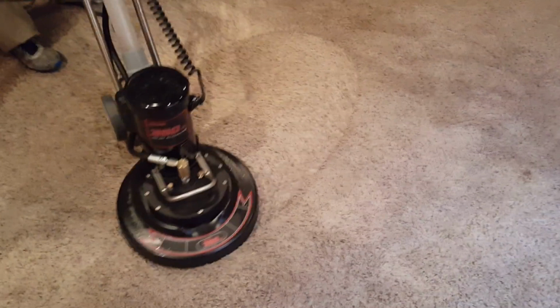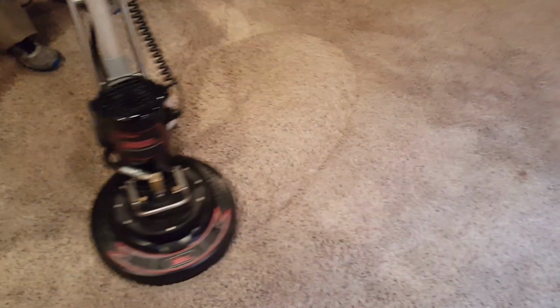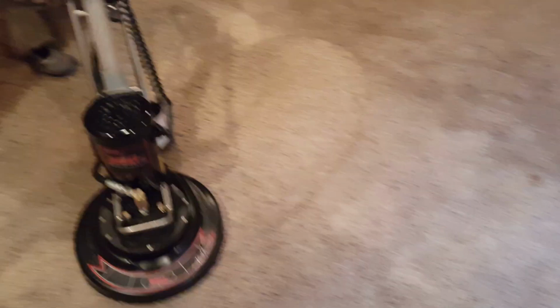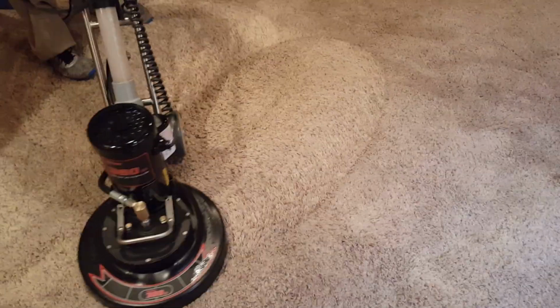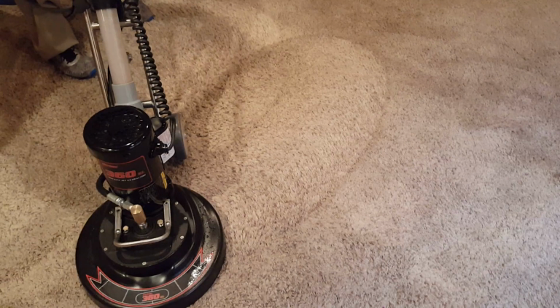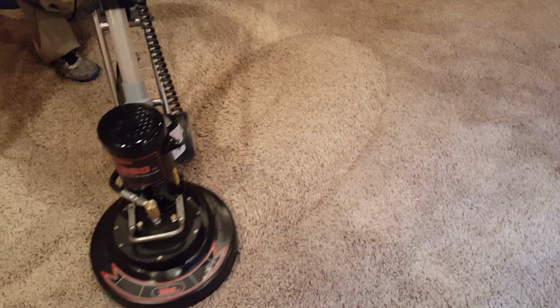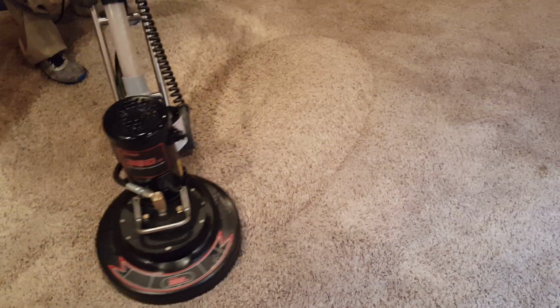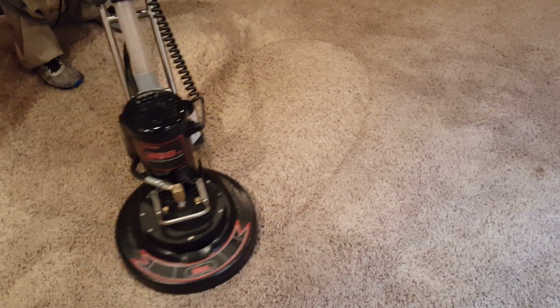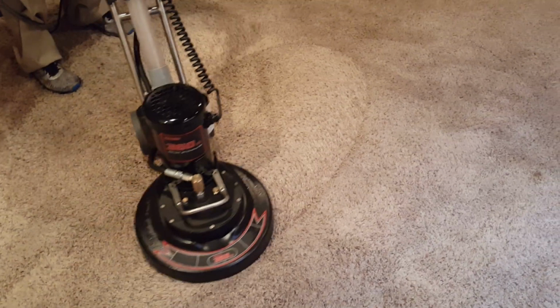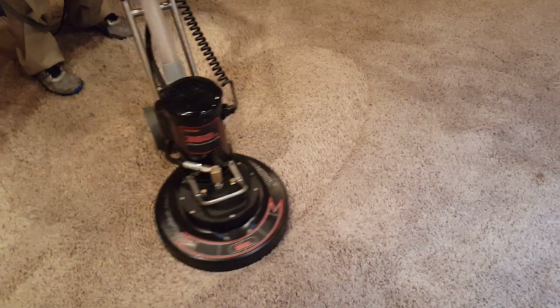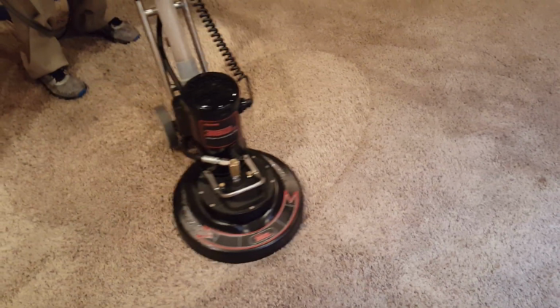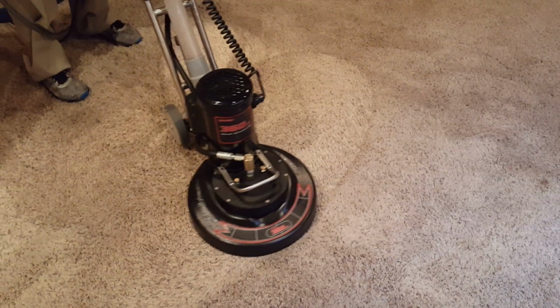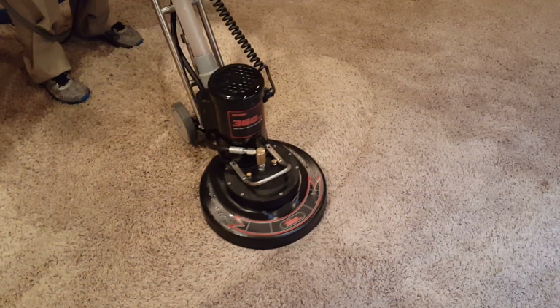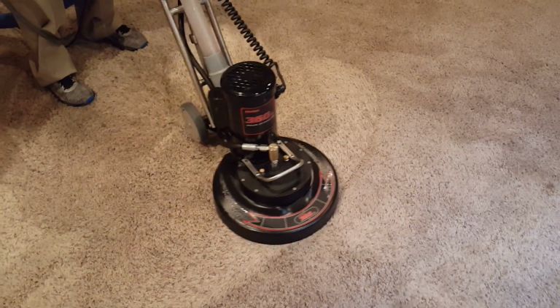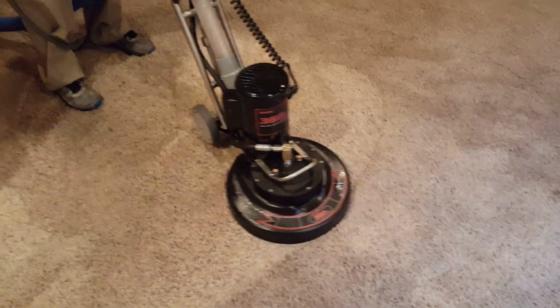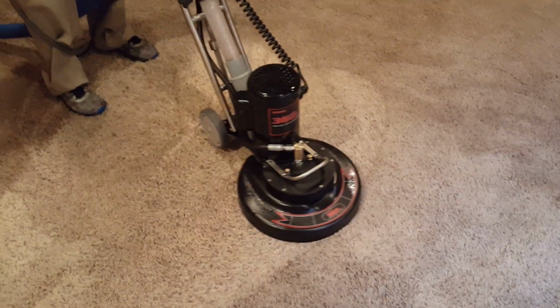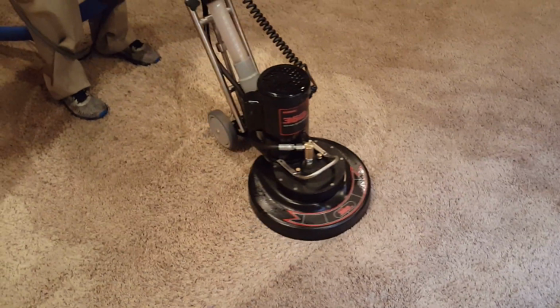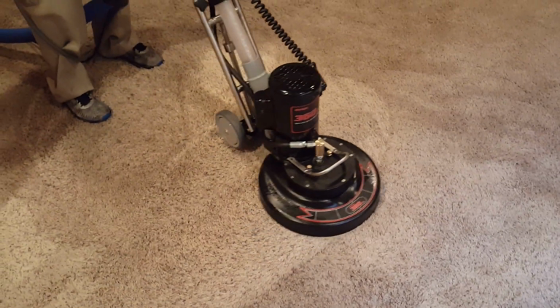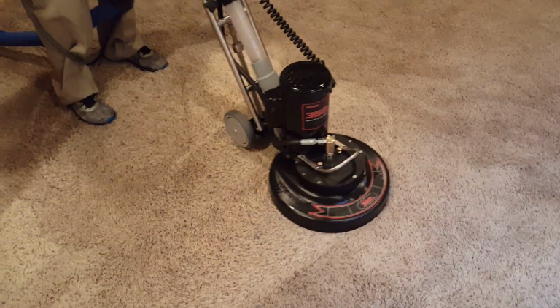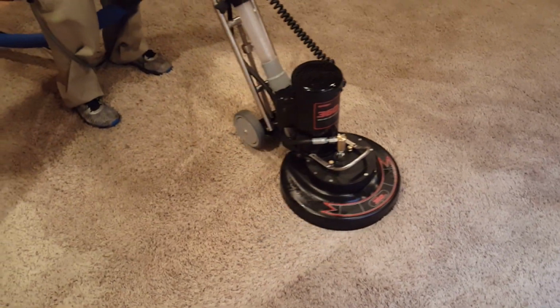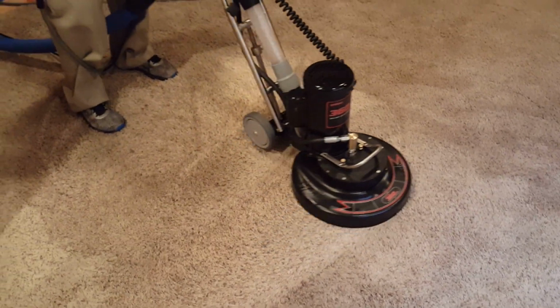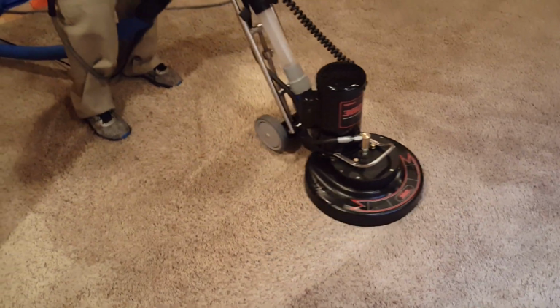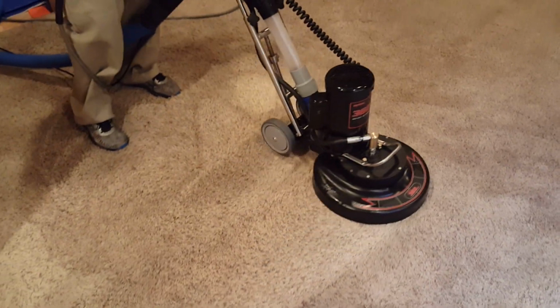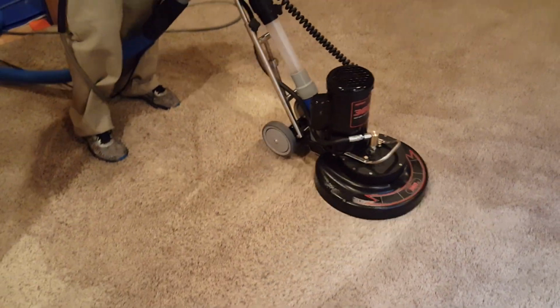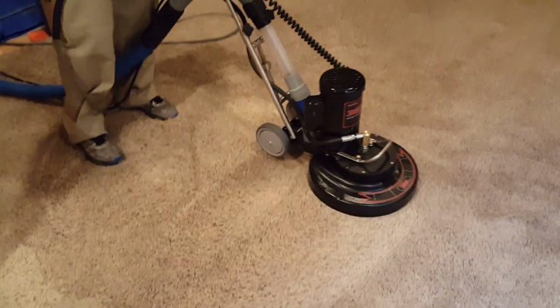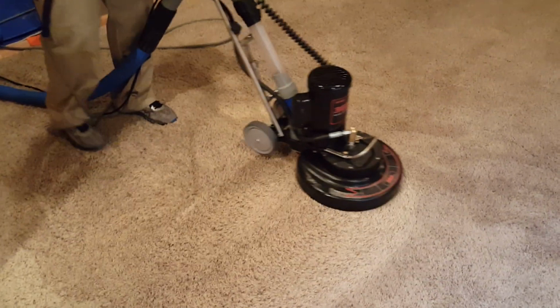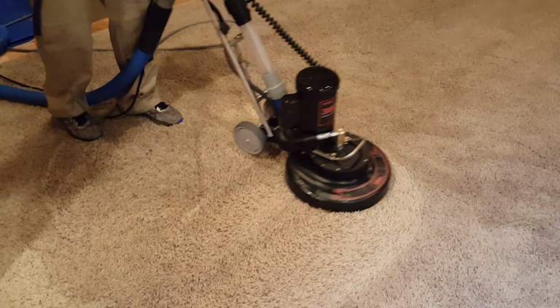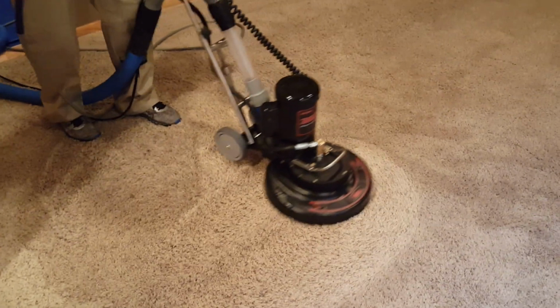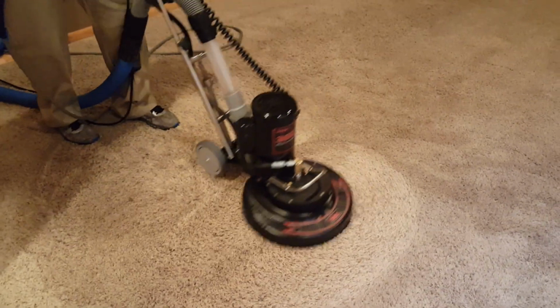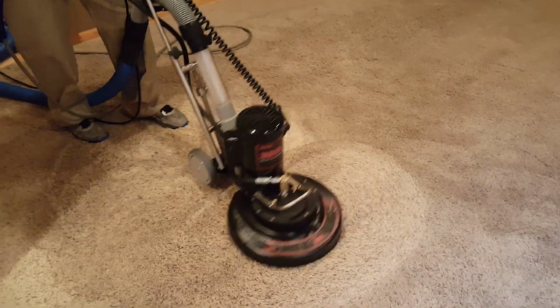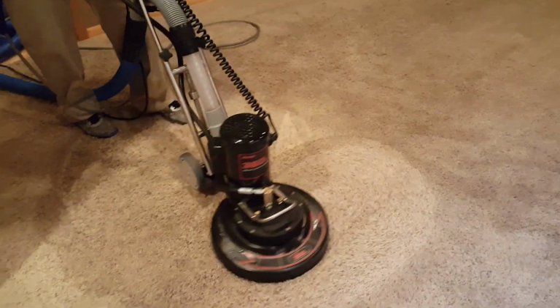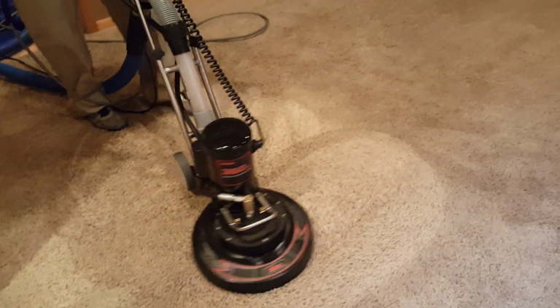All right. Three-quarter horse 360XL. Look at that. That's cute.